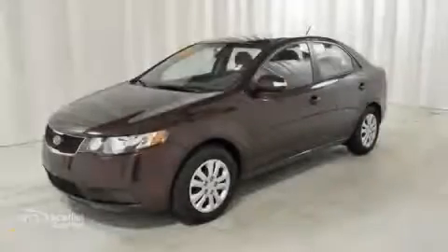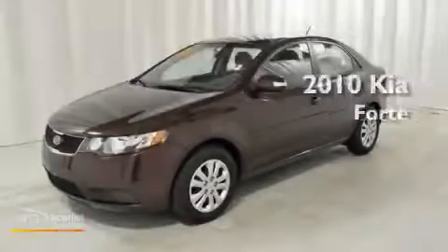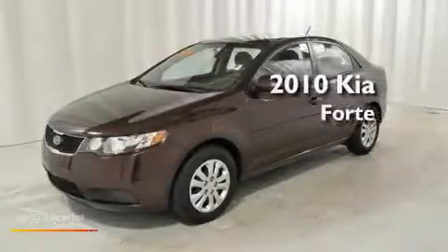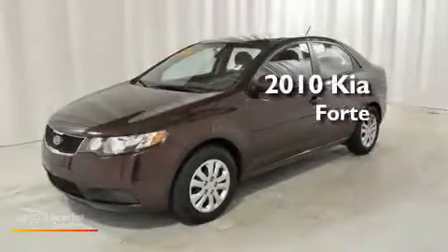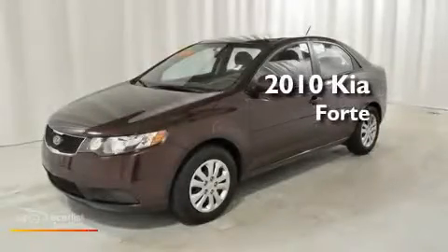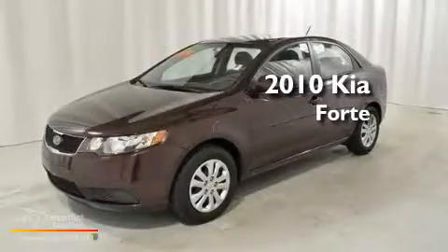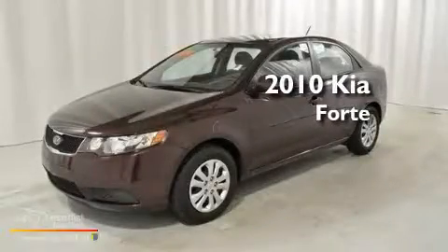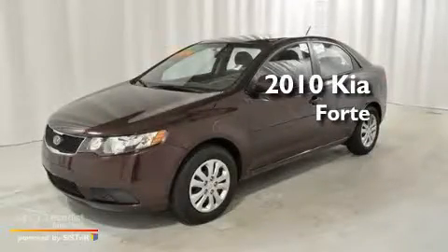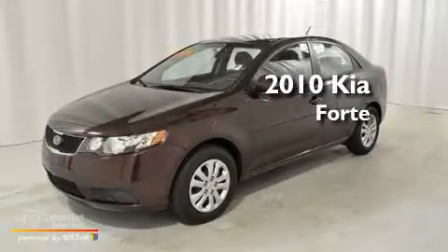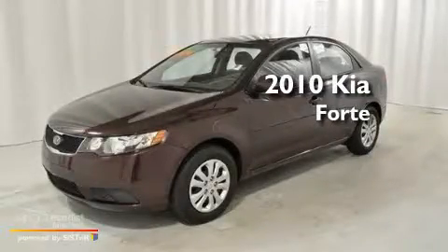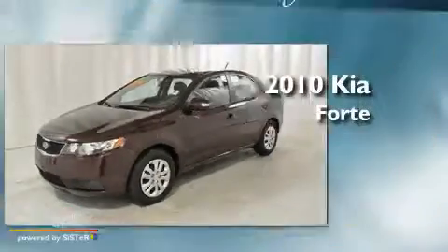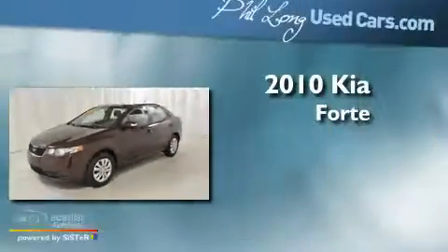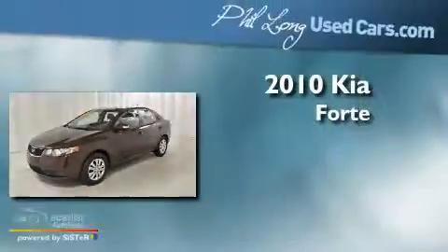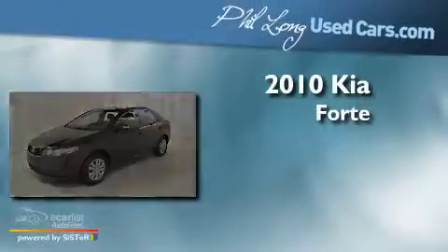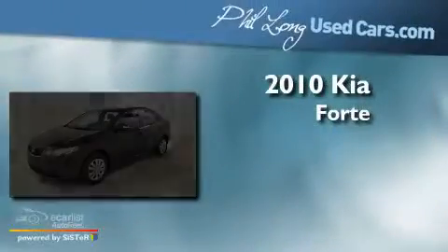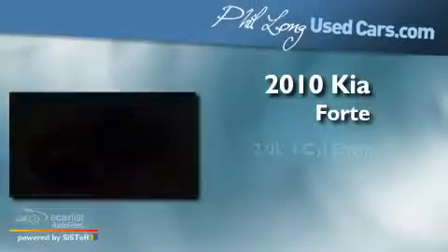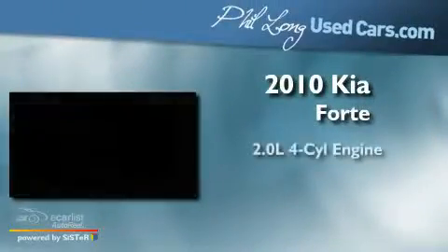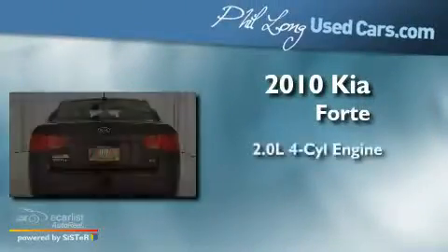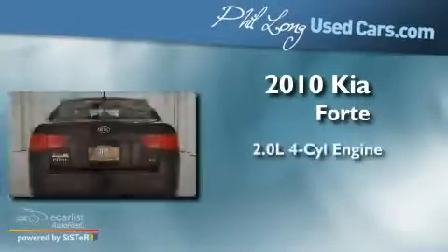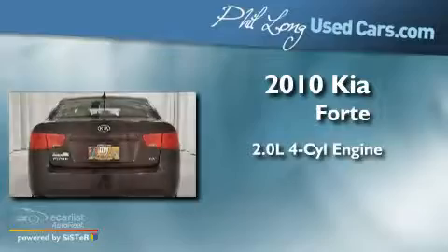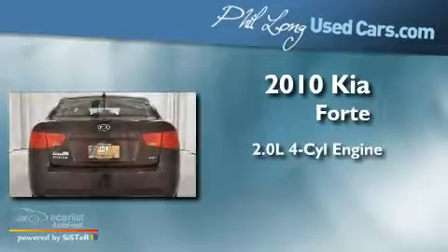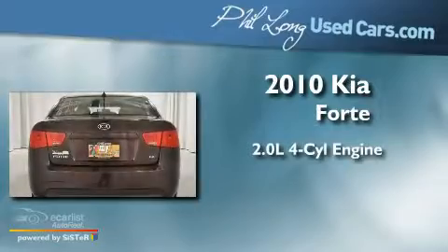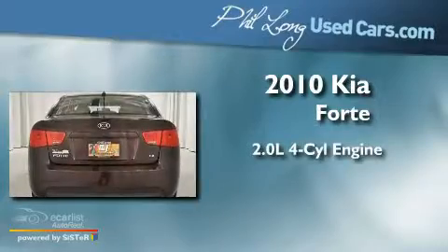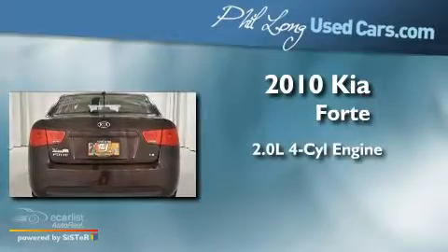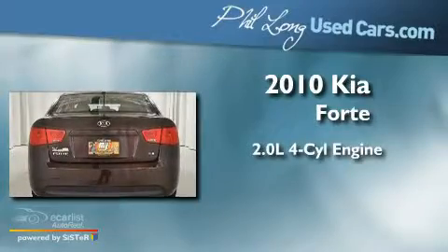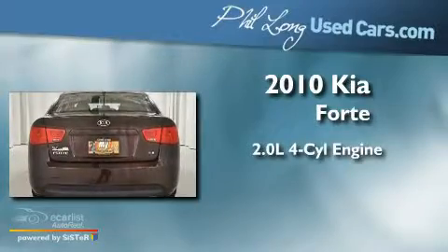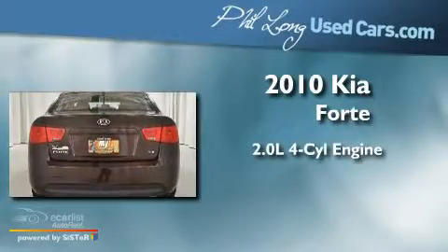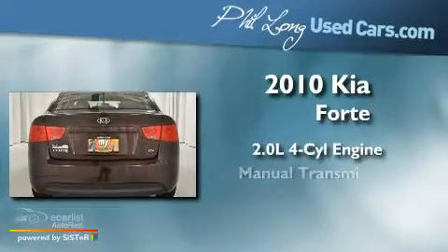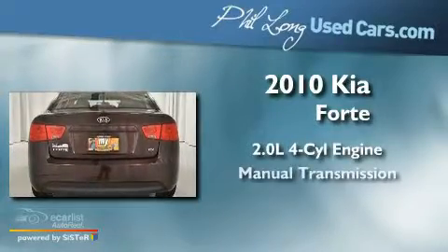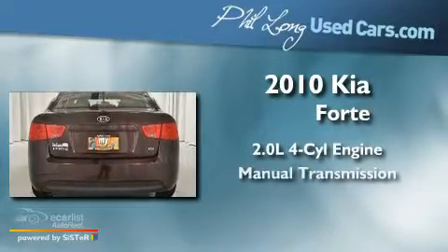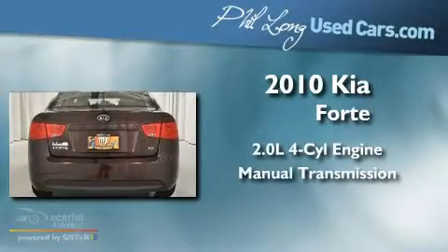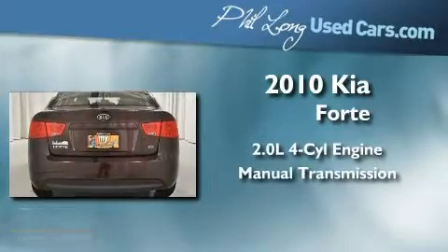This is a 2010 Kia Forte. It features a 2.0-liter four-cylinder engine and a manual transmission.